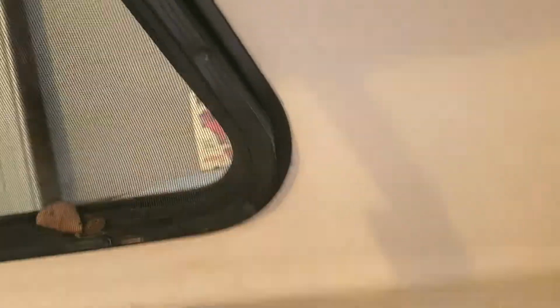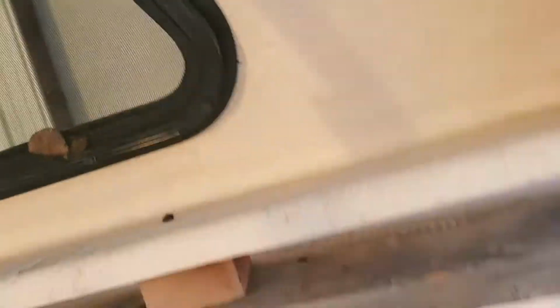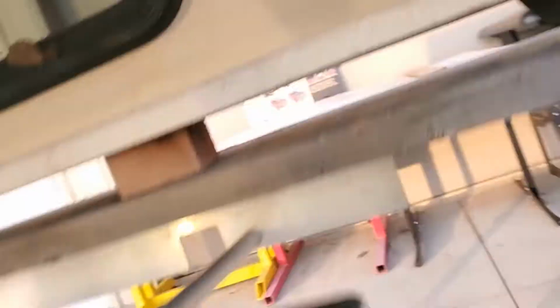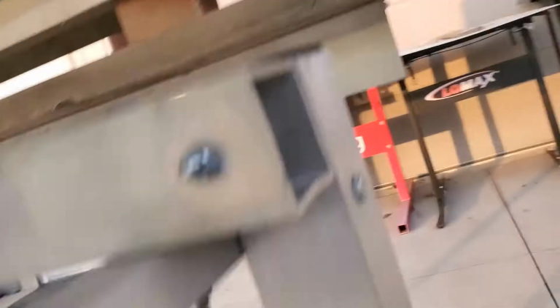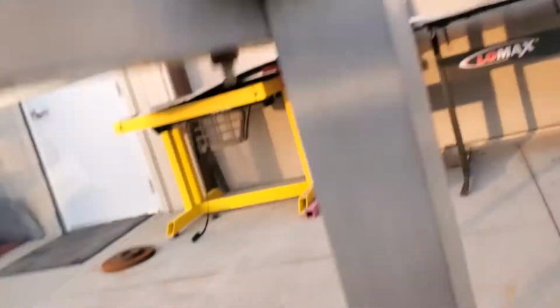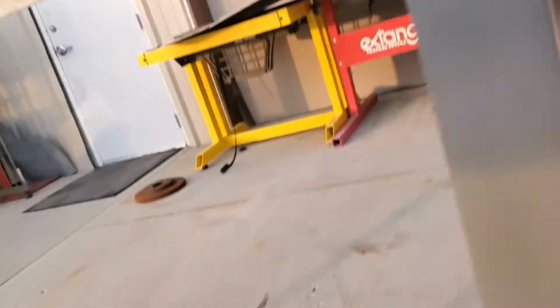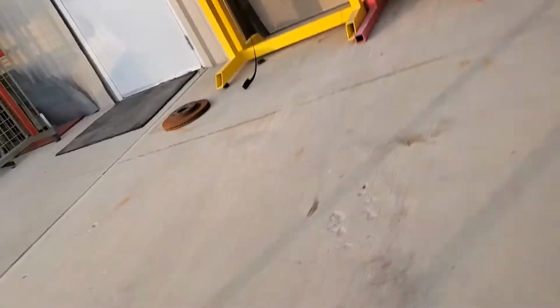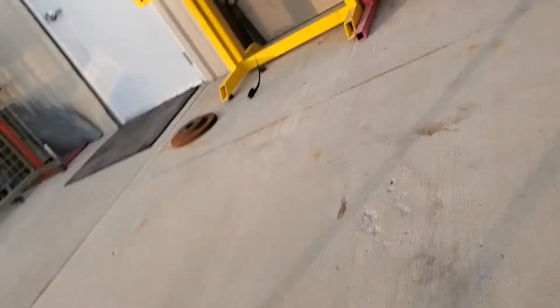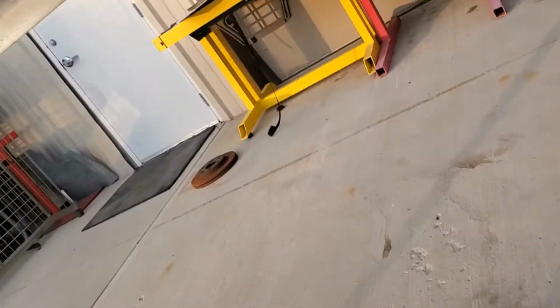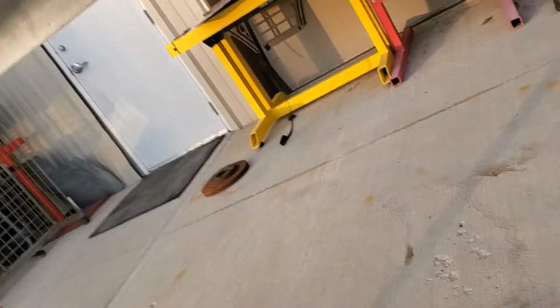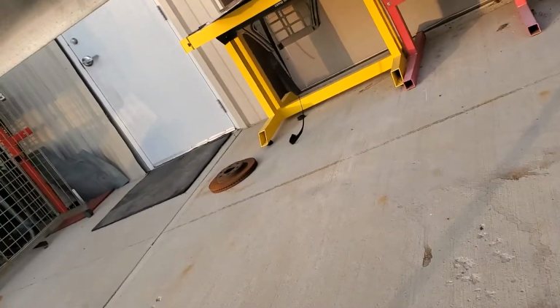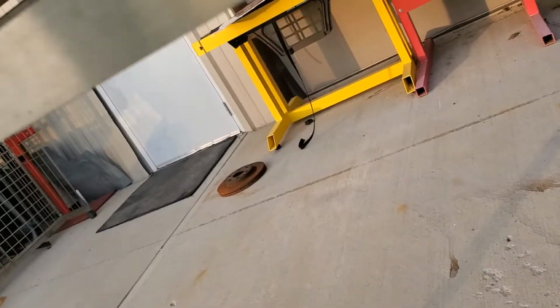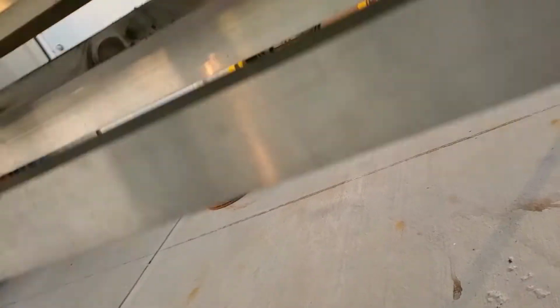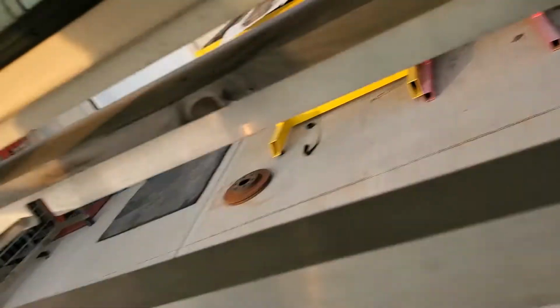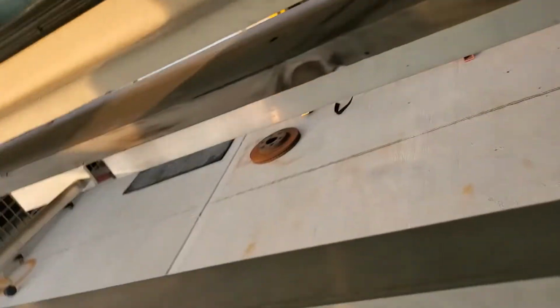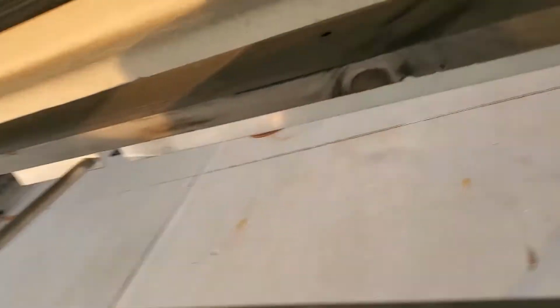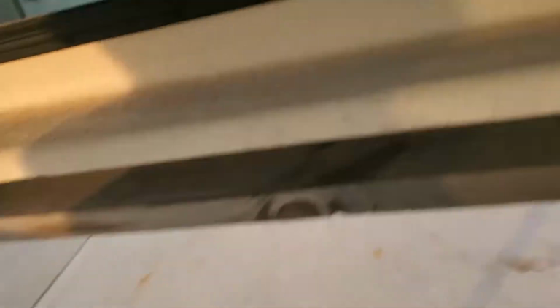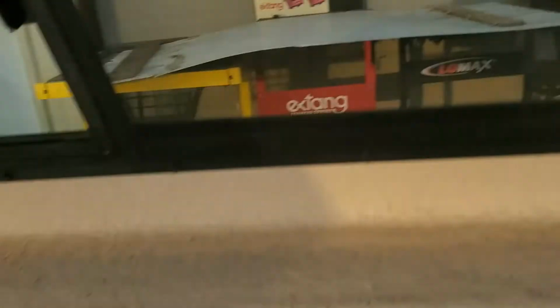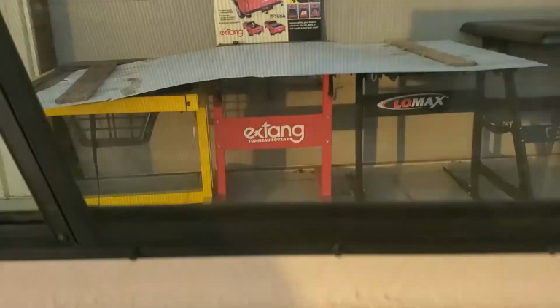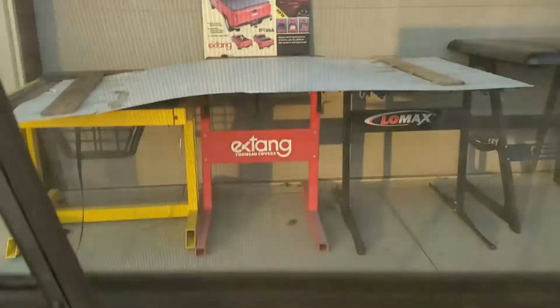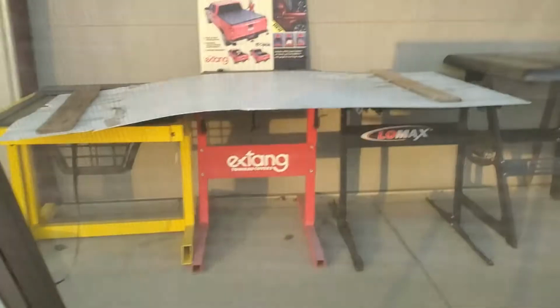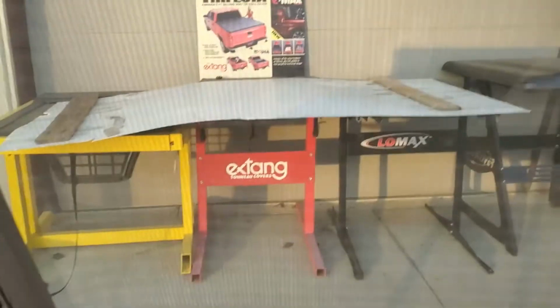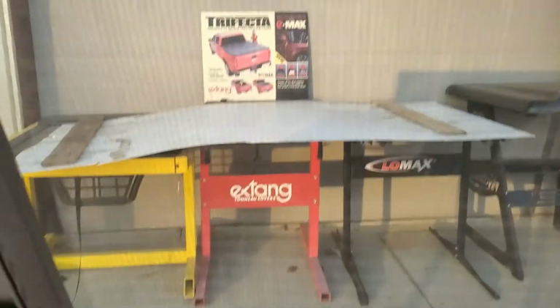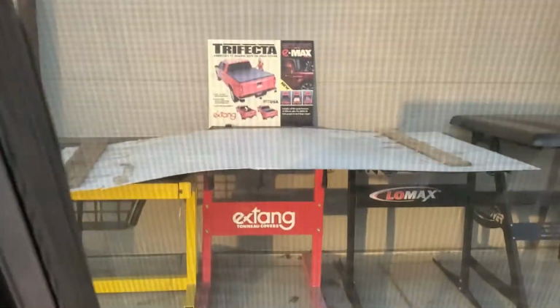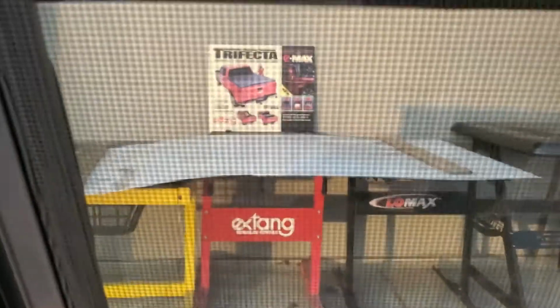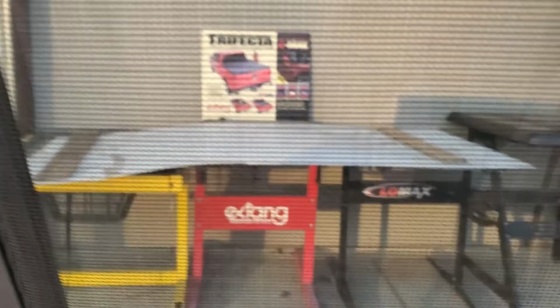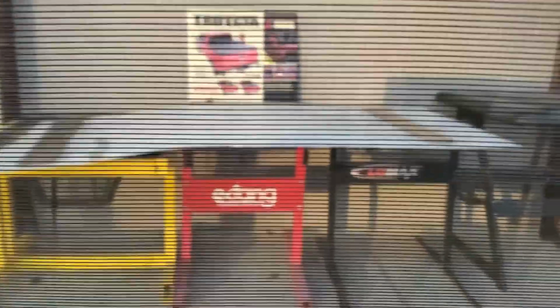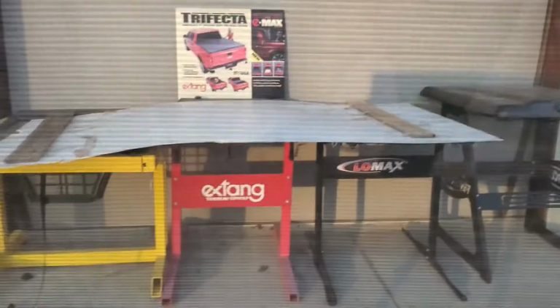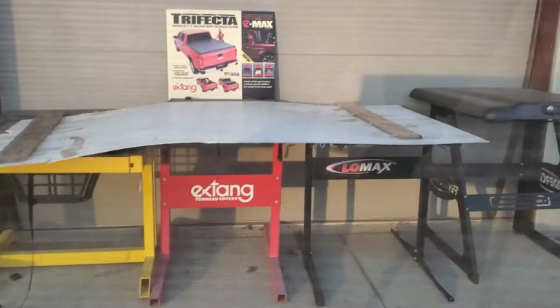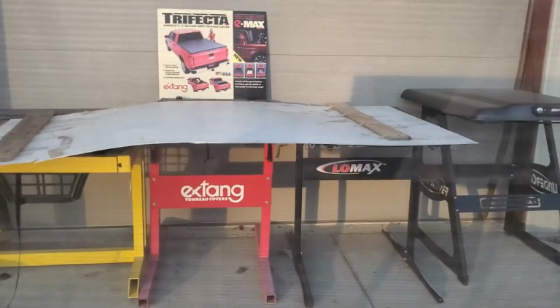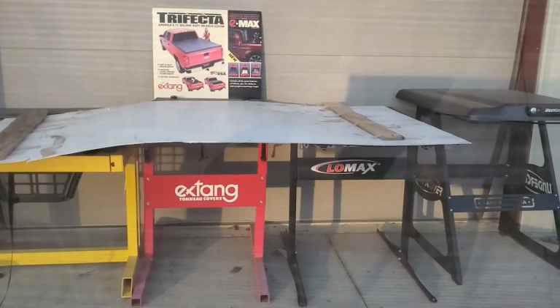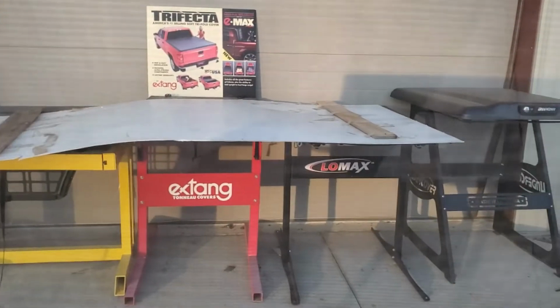Inside is just bare fiberglass. The screens are in good shape — no holes in the screens.